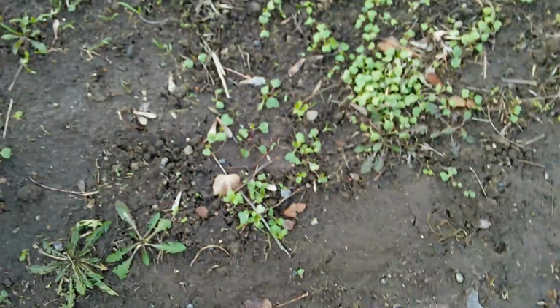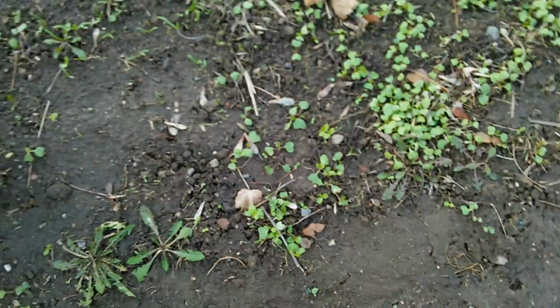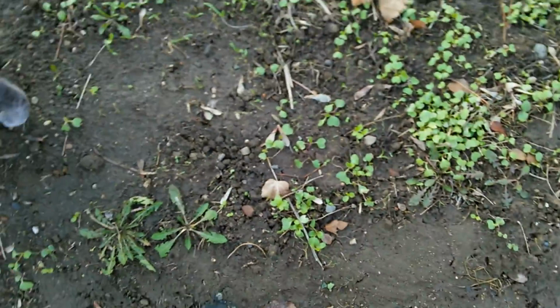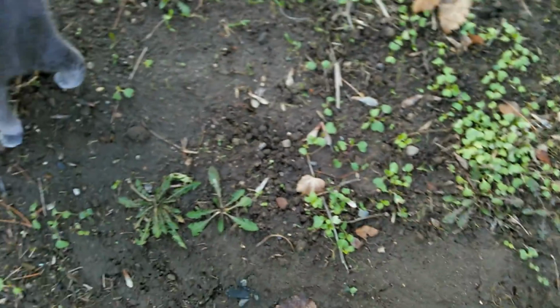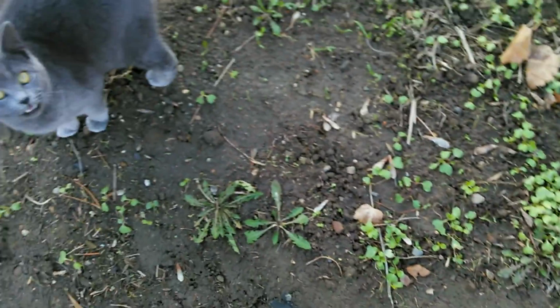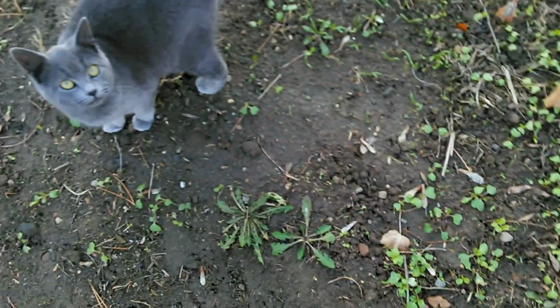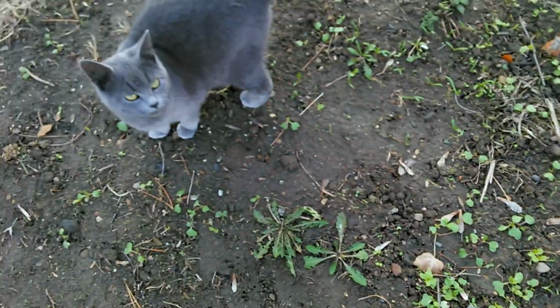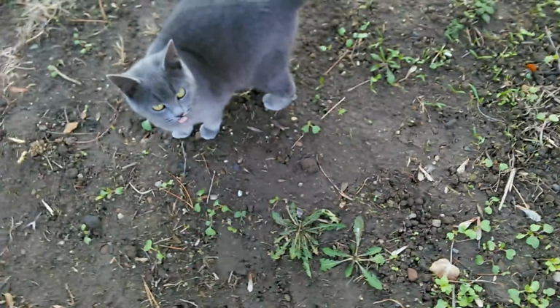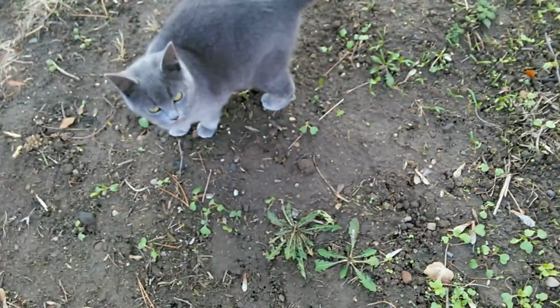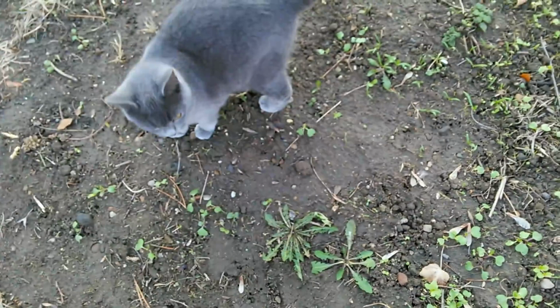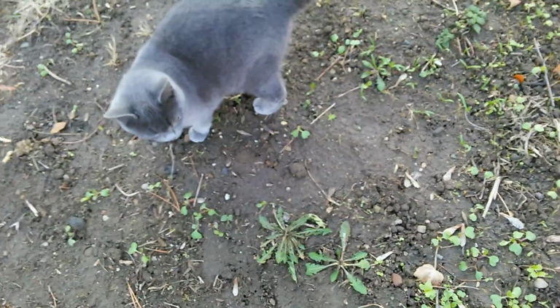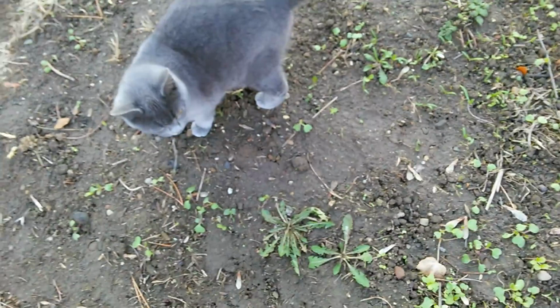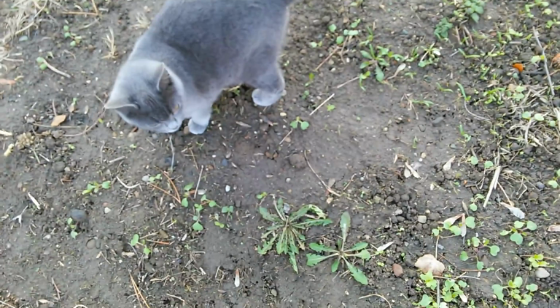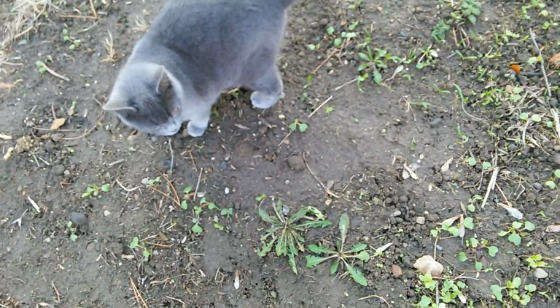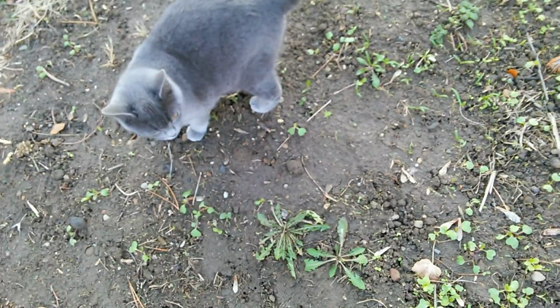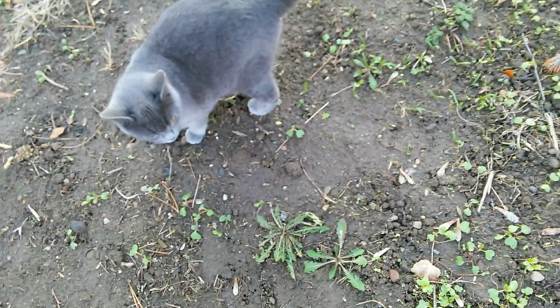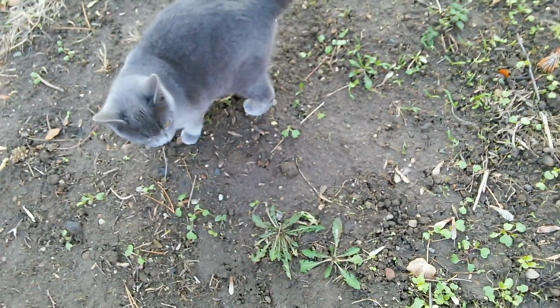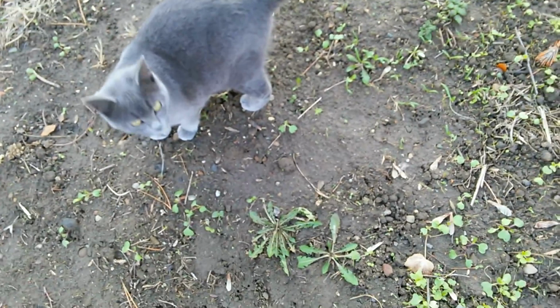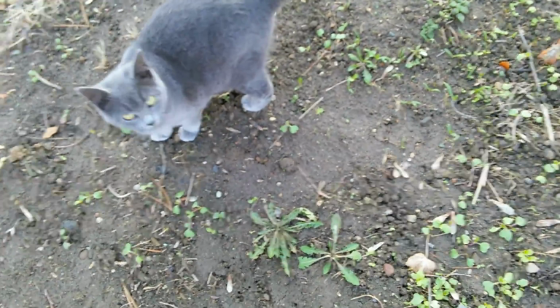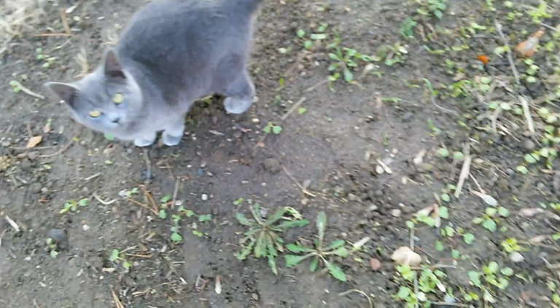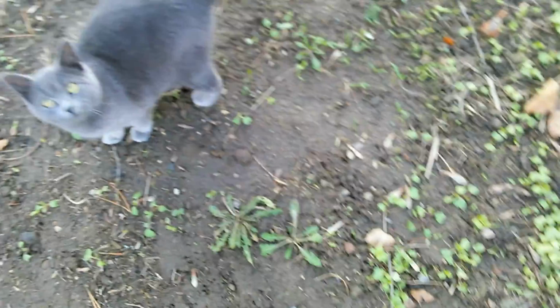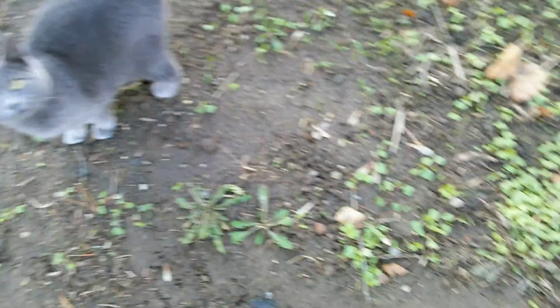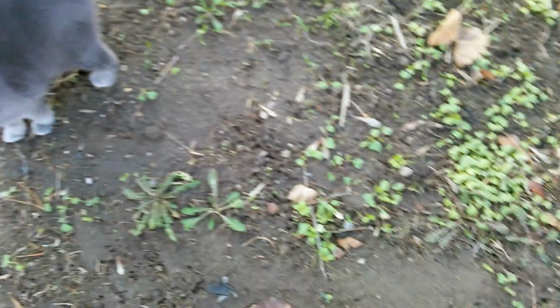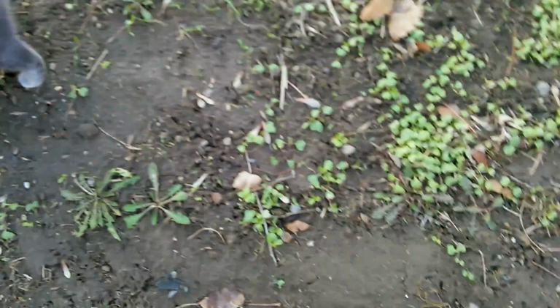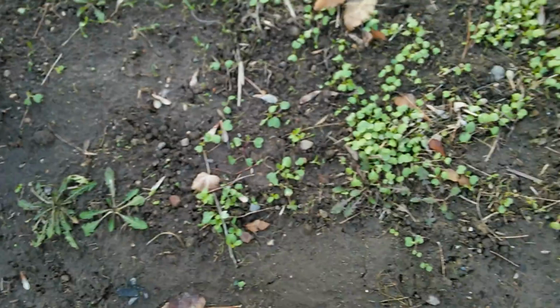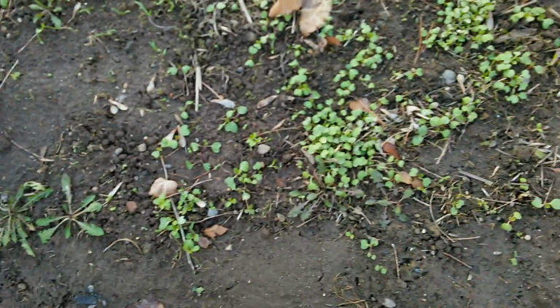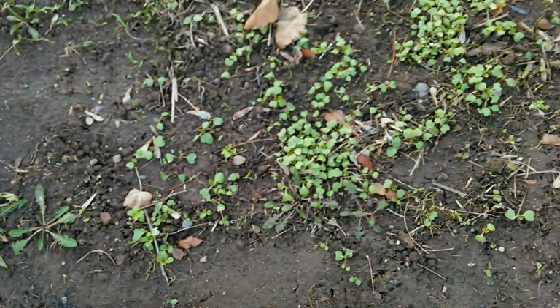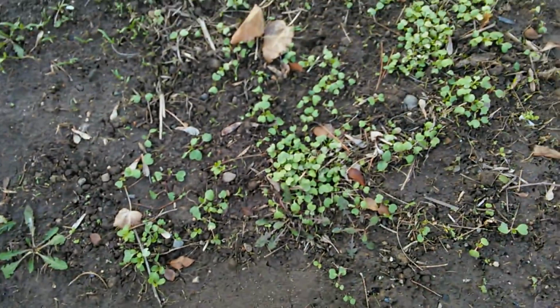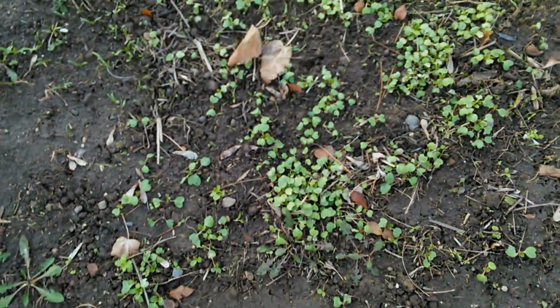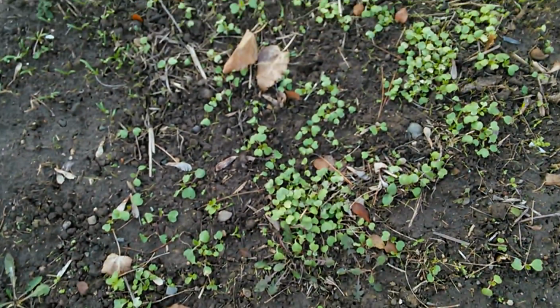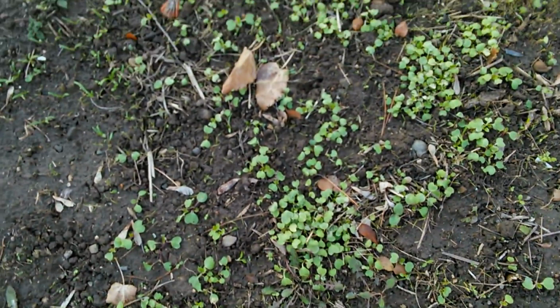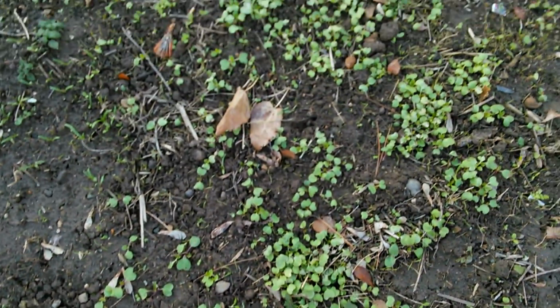This cat won't leave me alone. It follows me everywhere, jumps on you — everything.